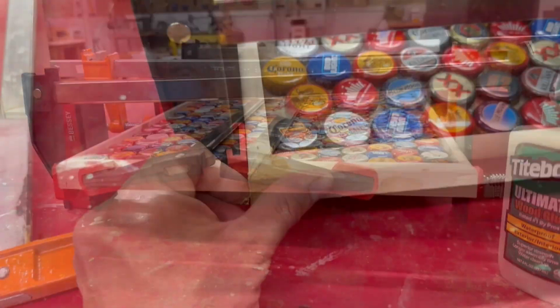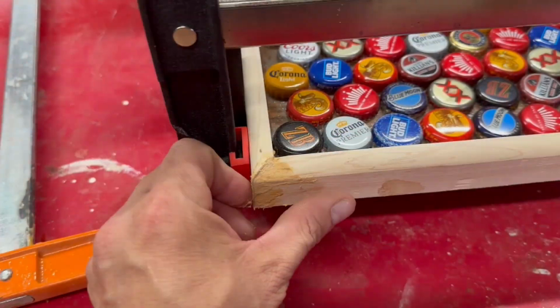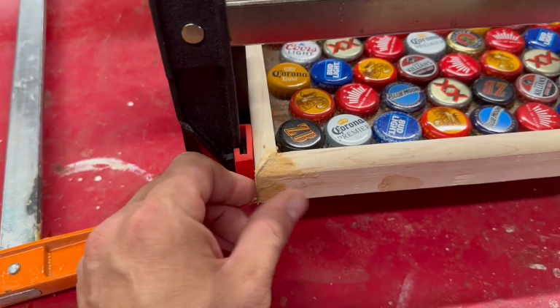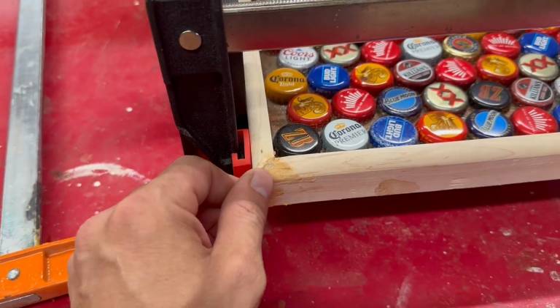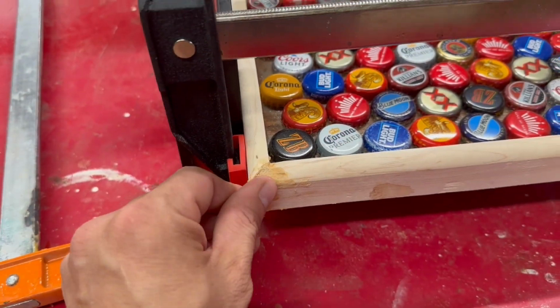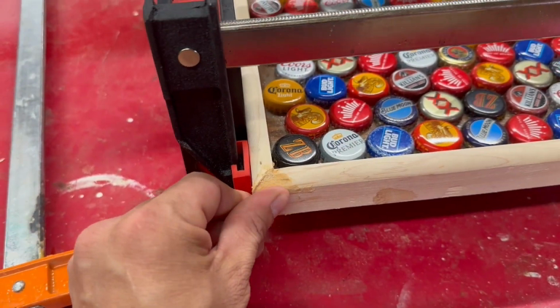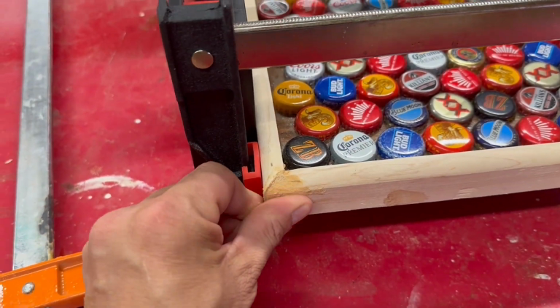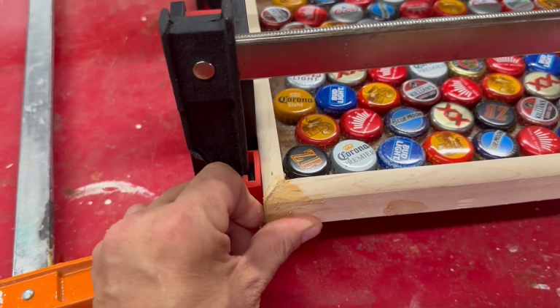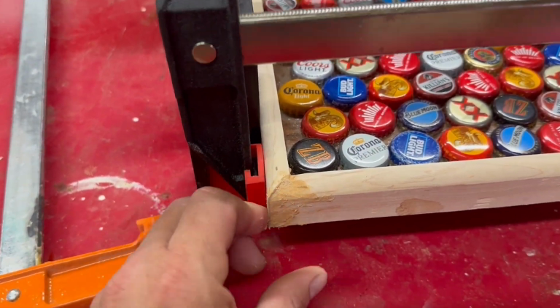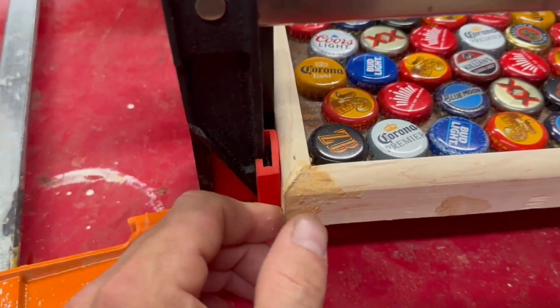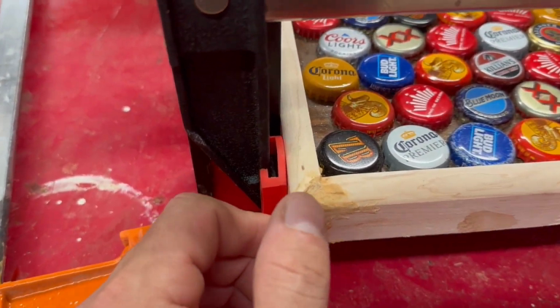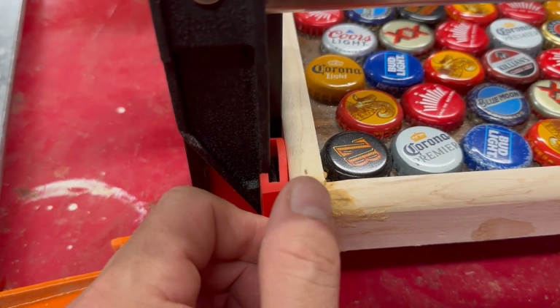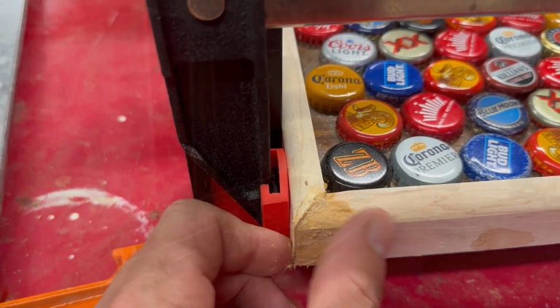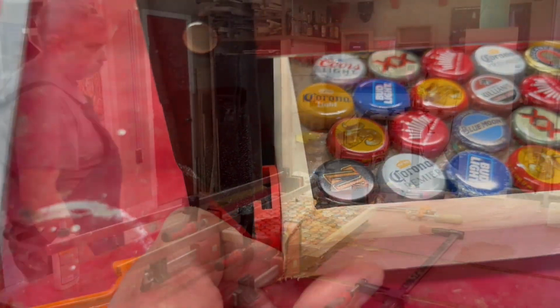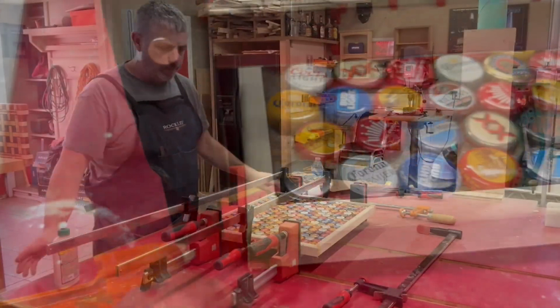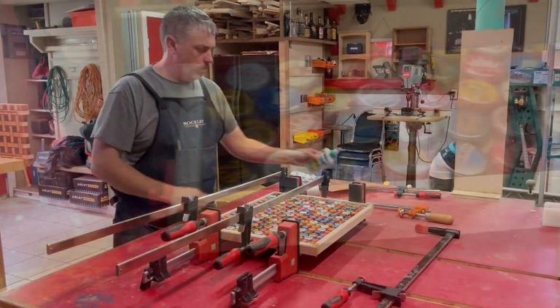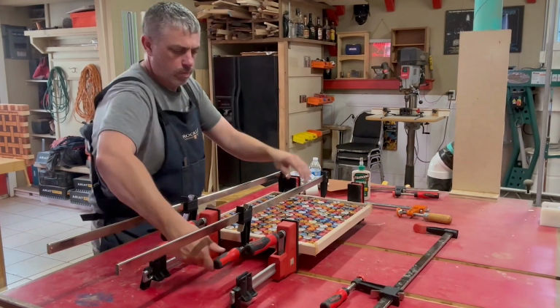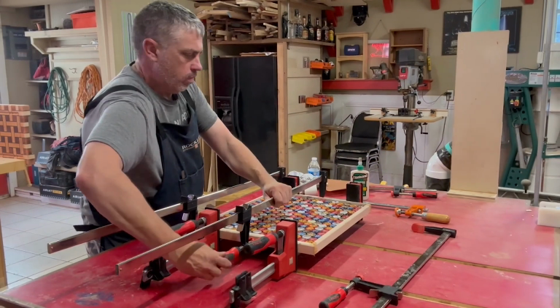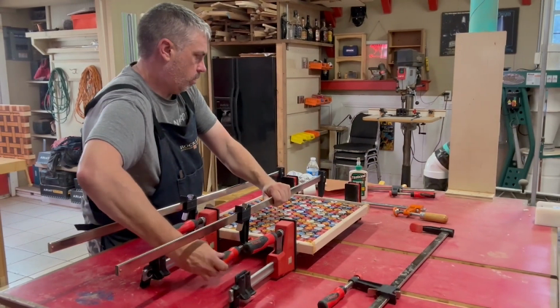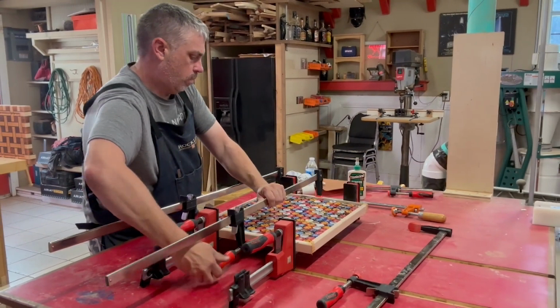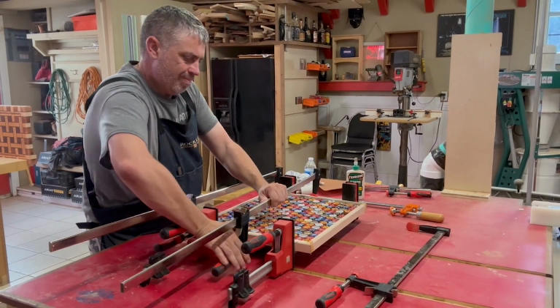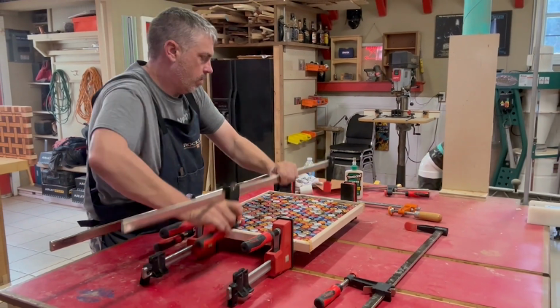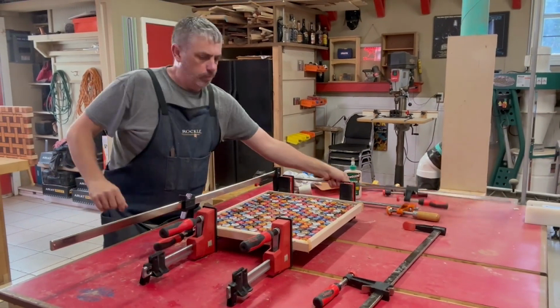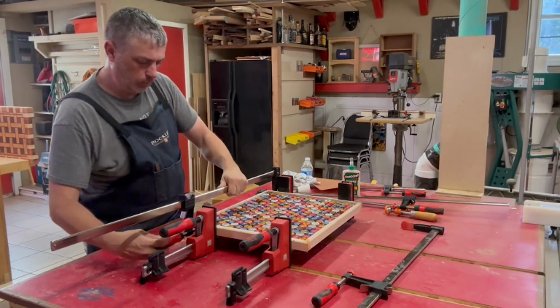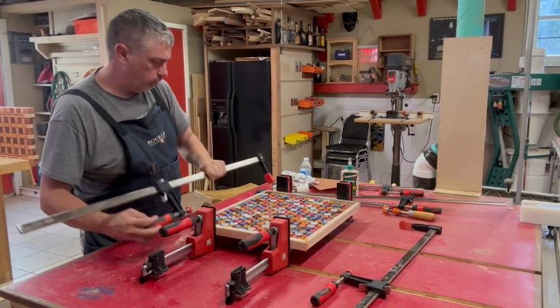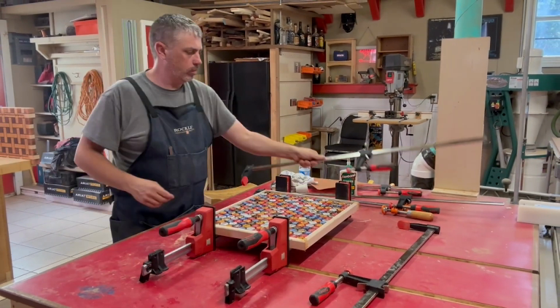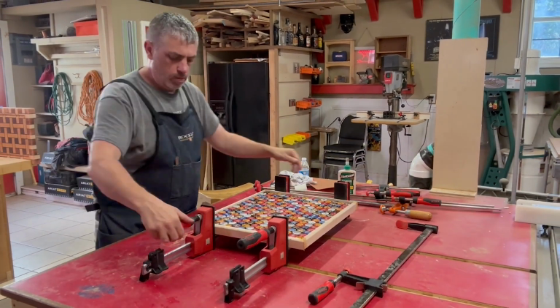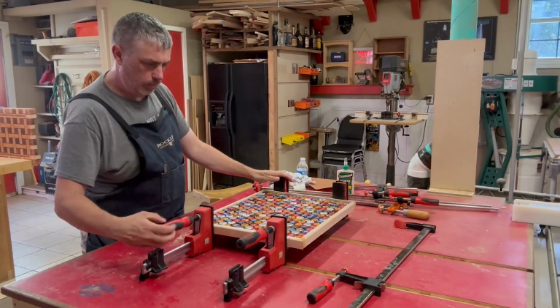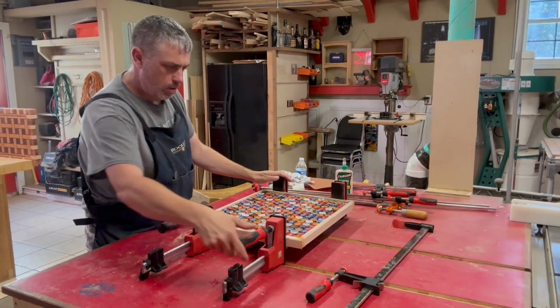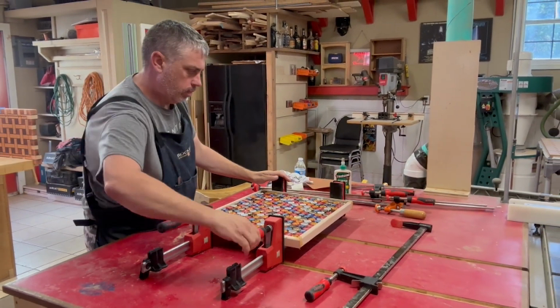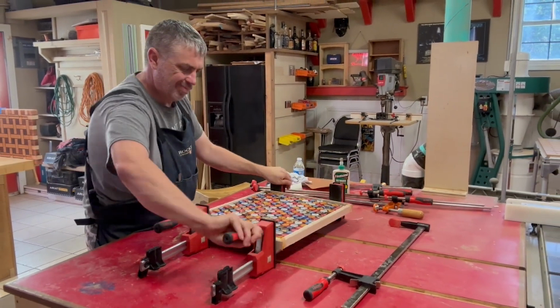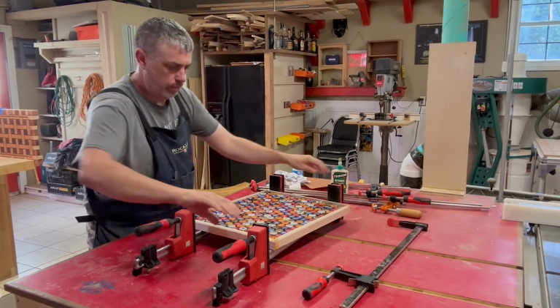I dressed these corners up a little bit with some shop-made wood putty. If you're interested in how I make that, check out my shop-made wood putty video.